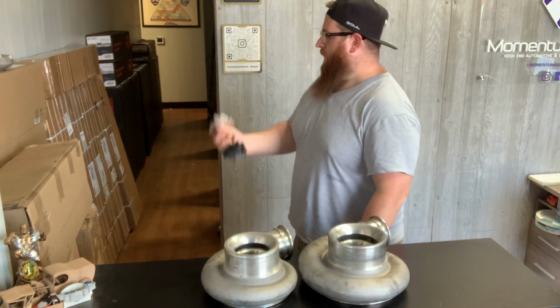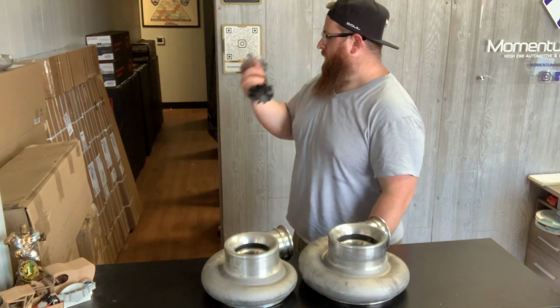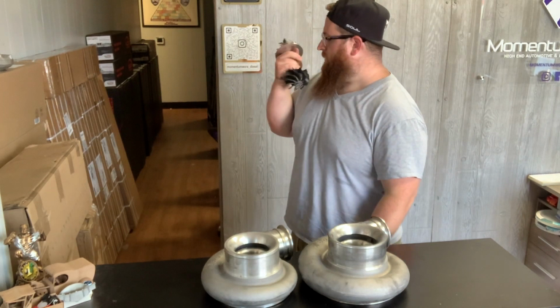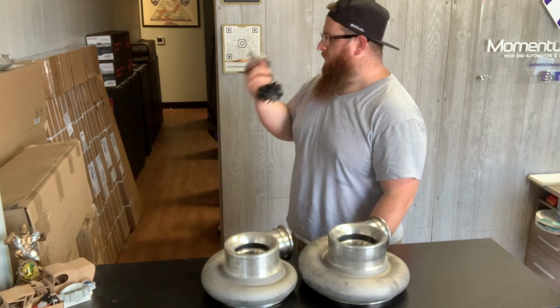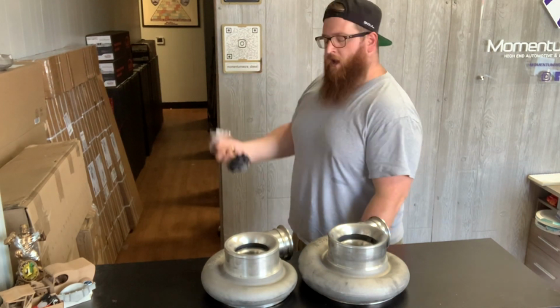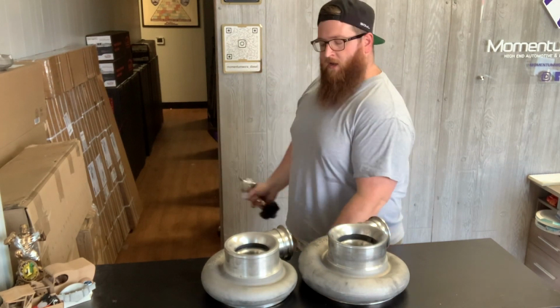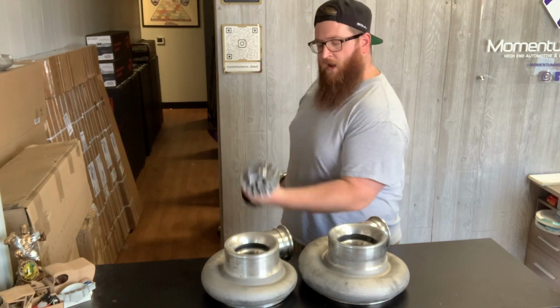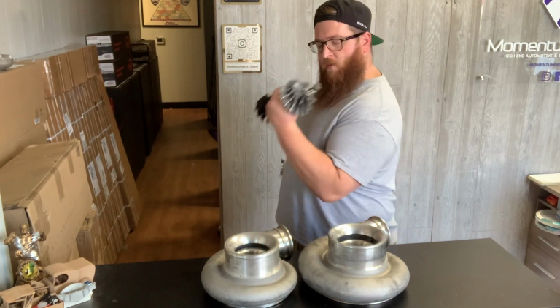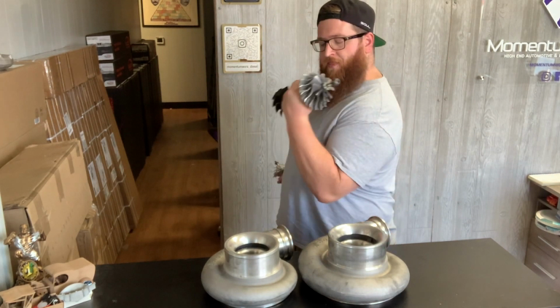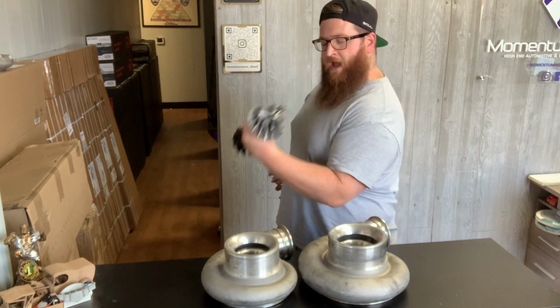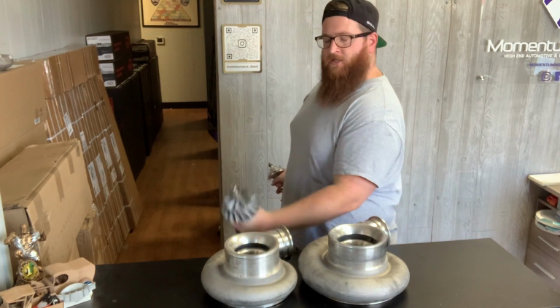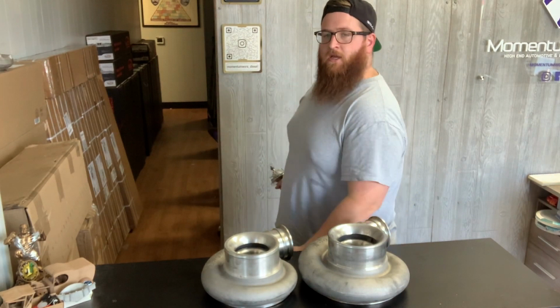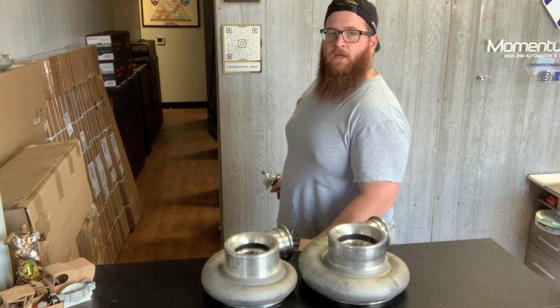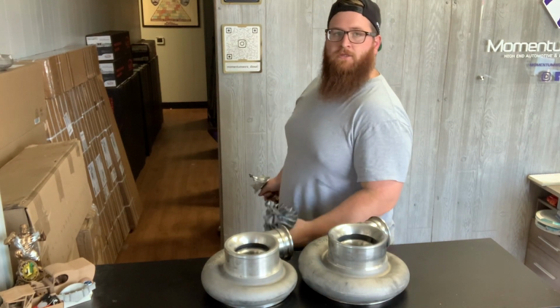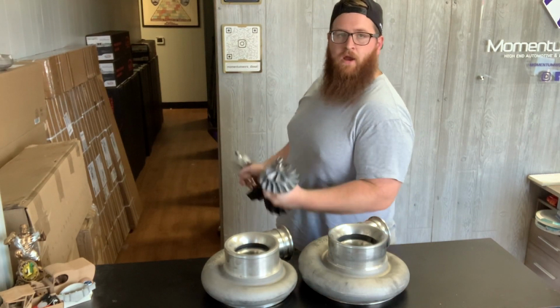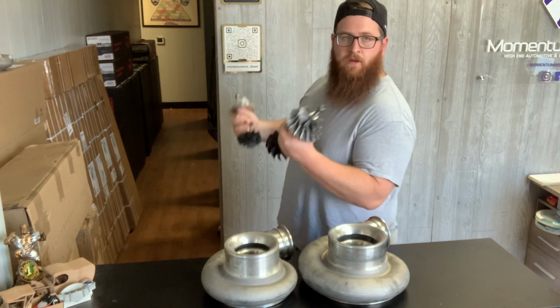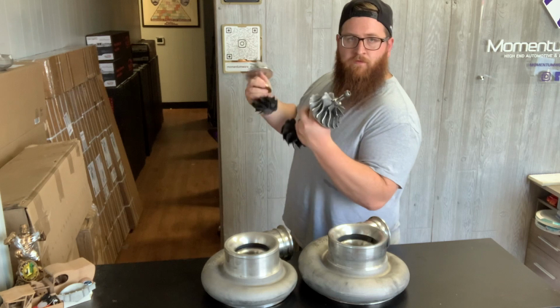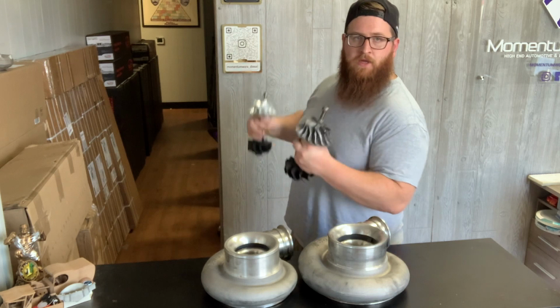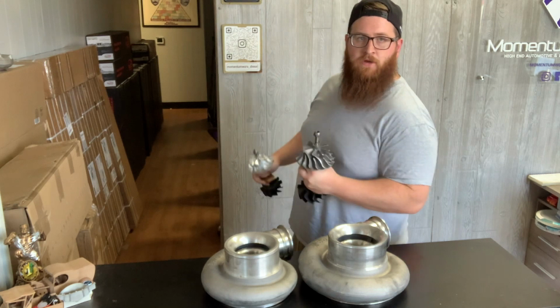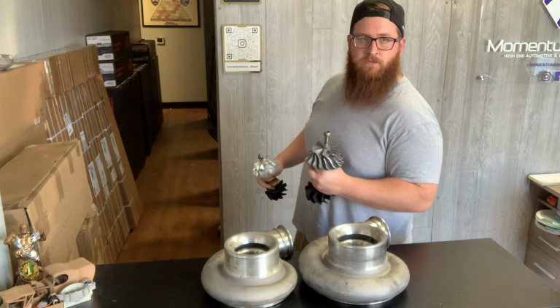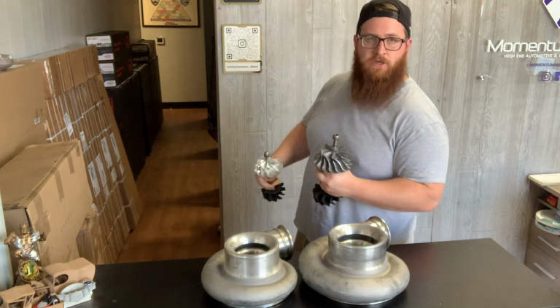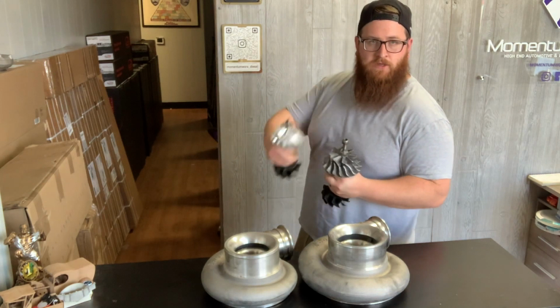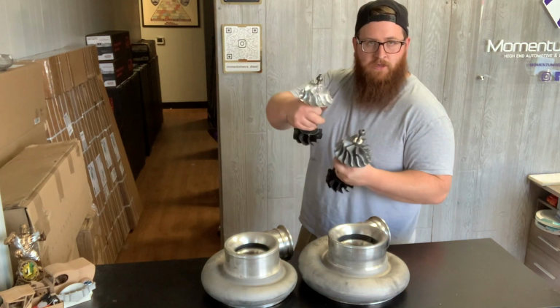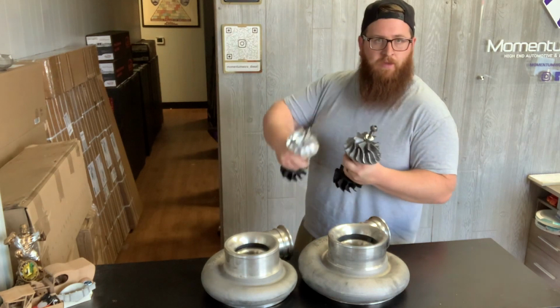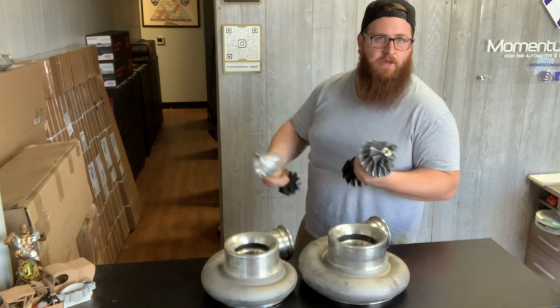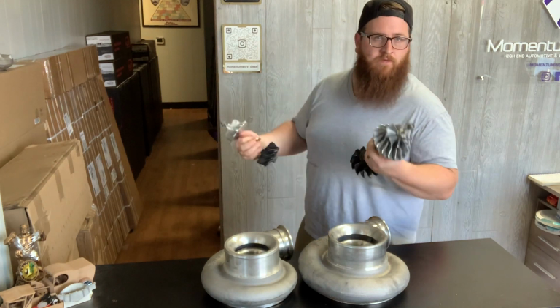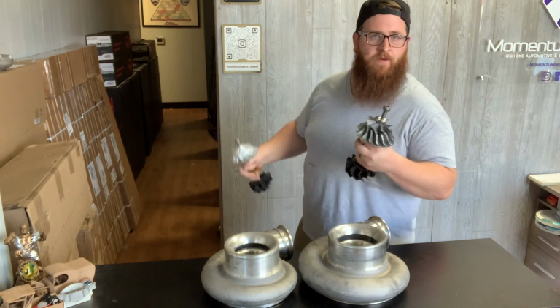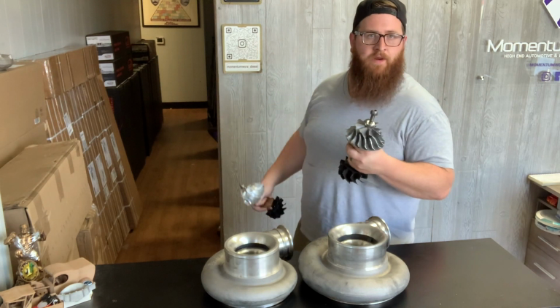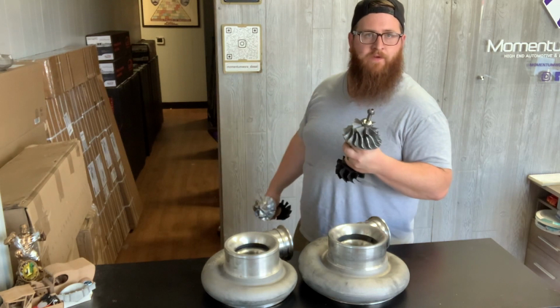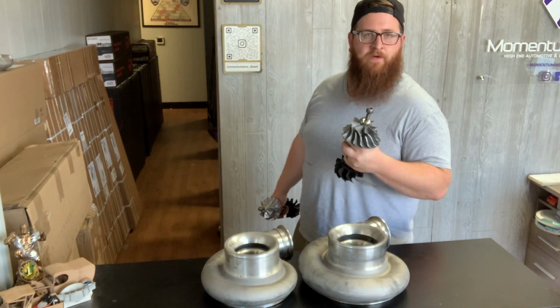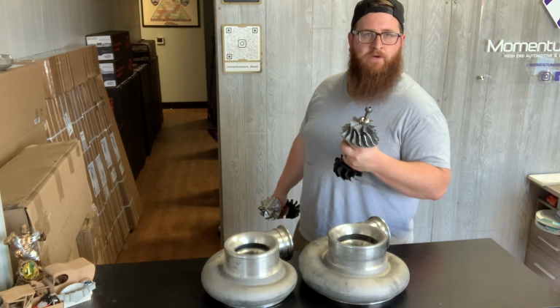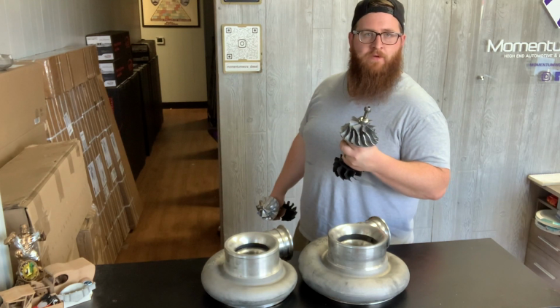998, 999, 1000. Sorry, I didn't mean to flex on you. I'm just here to tell you about S400 and S500 turbos.